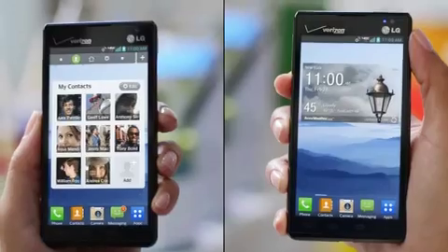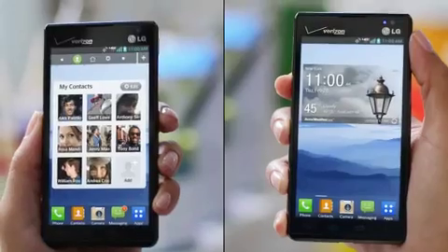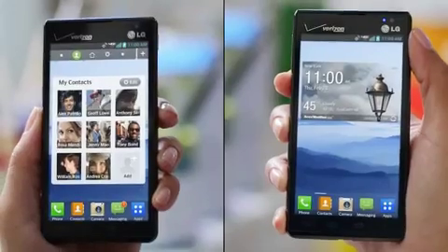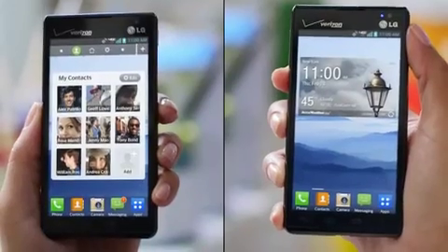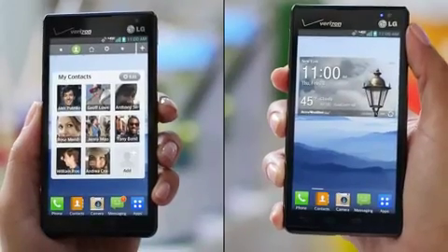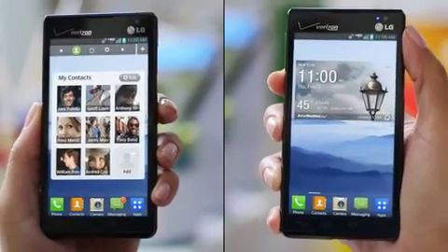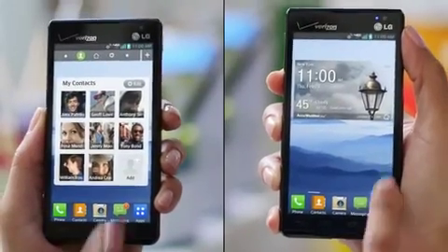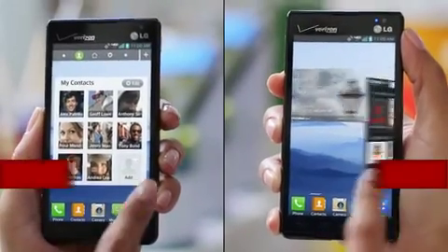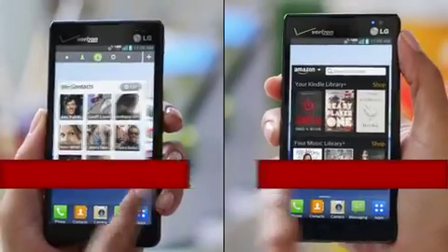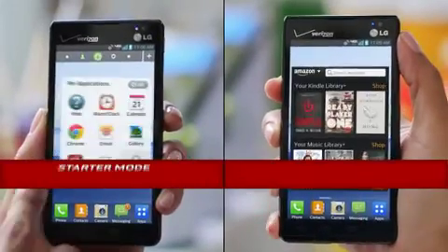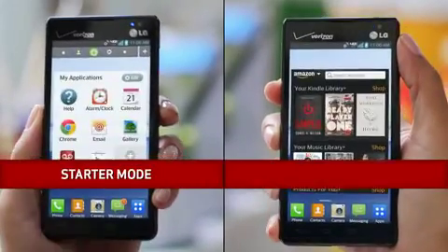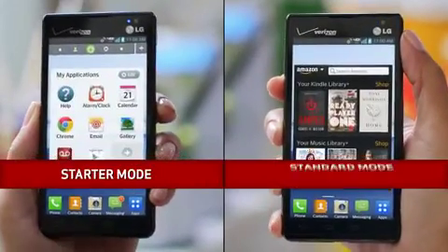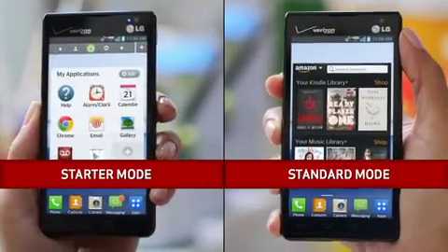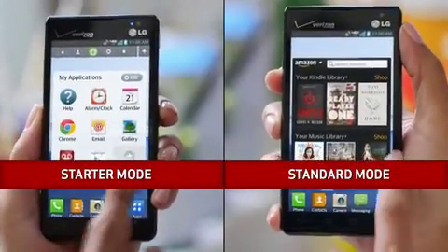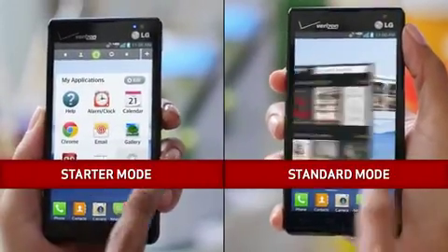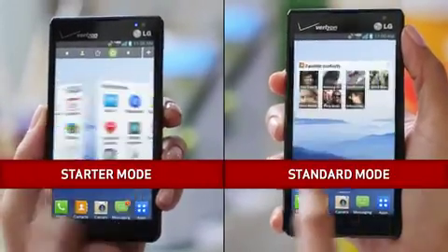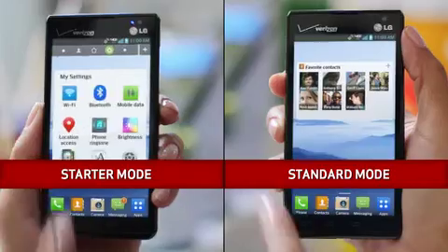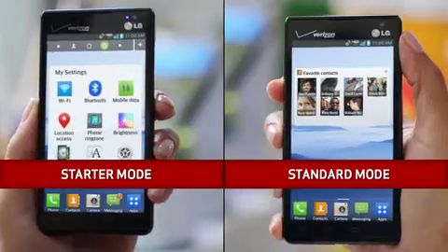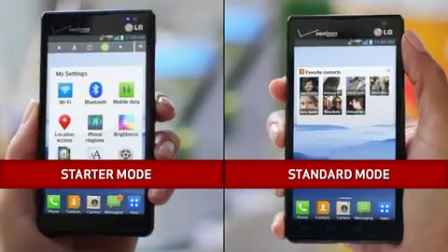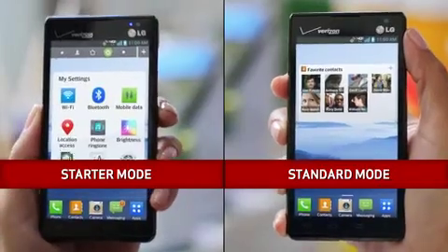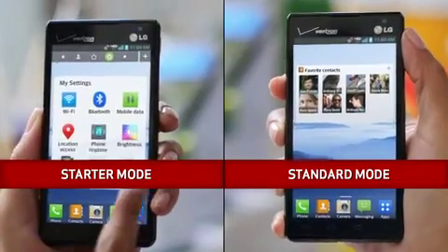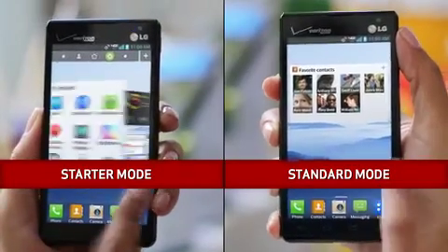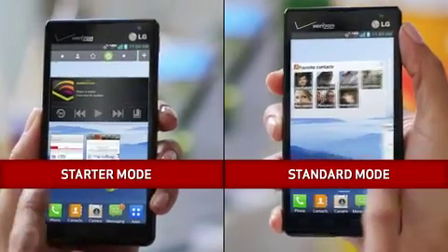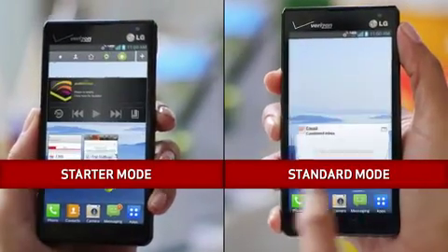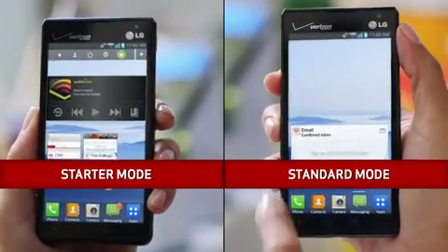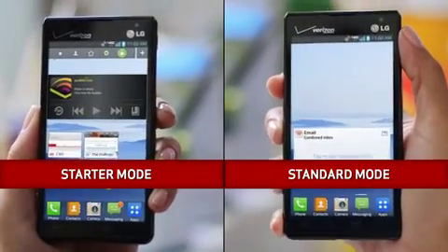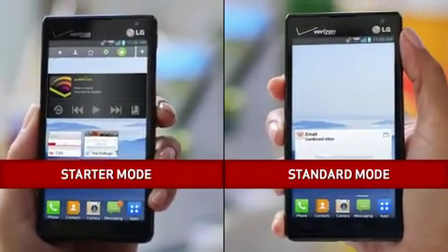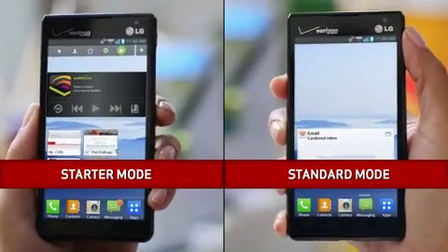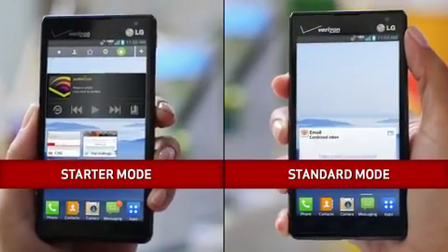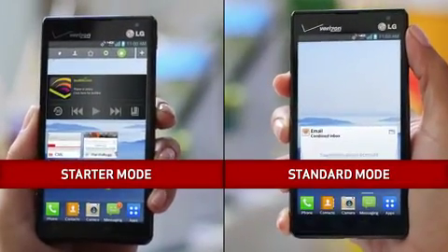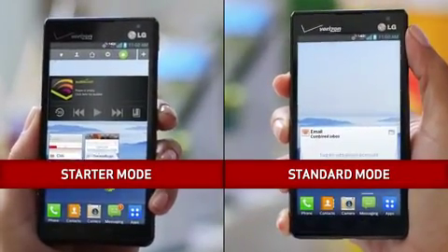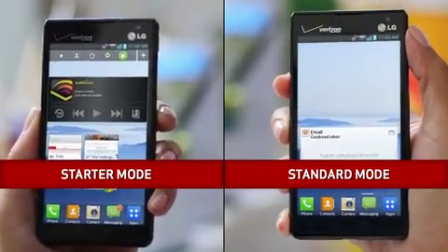Choose from dual modes — starter or standard — so smartphone users with a wide range of ability can jump into the experience.